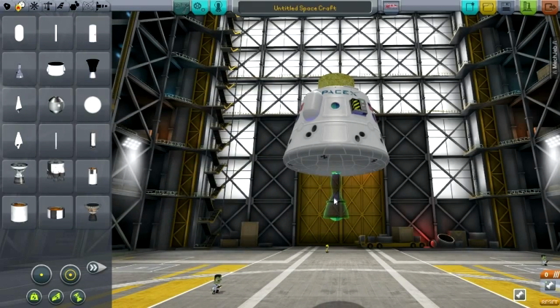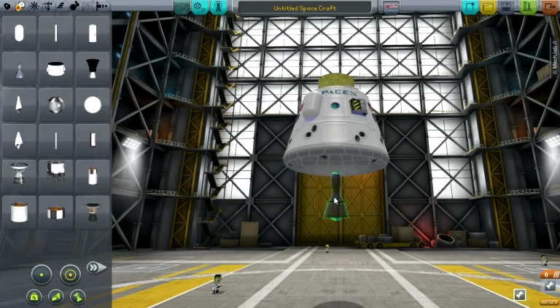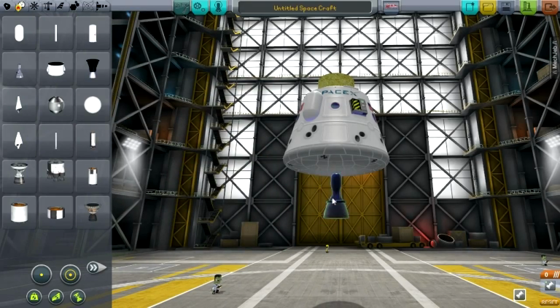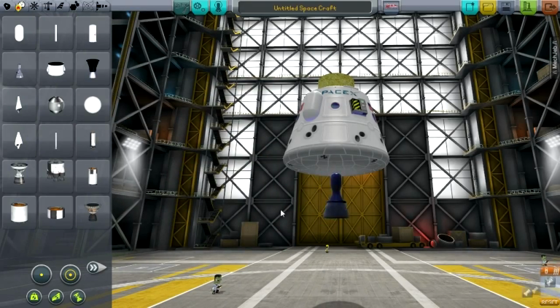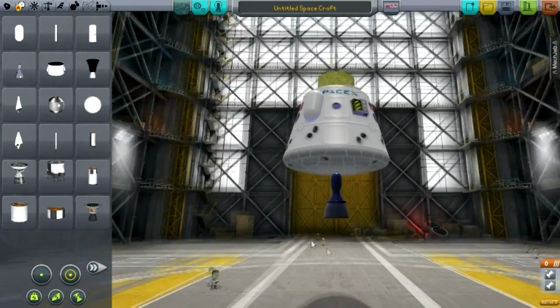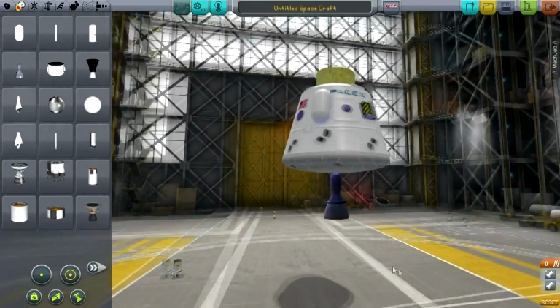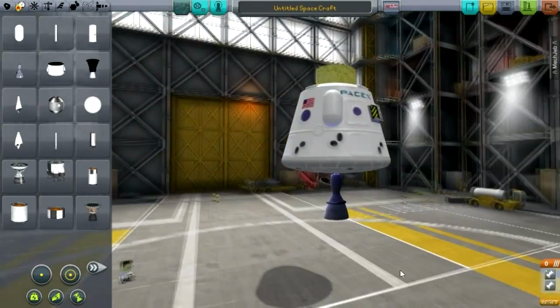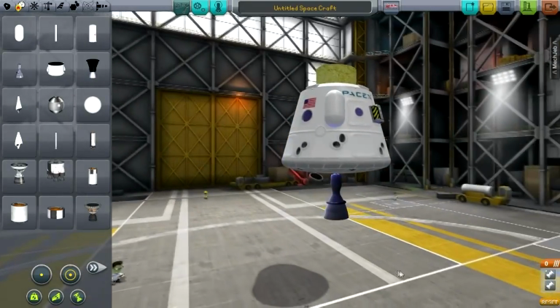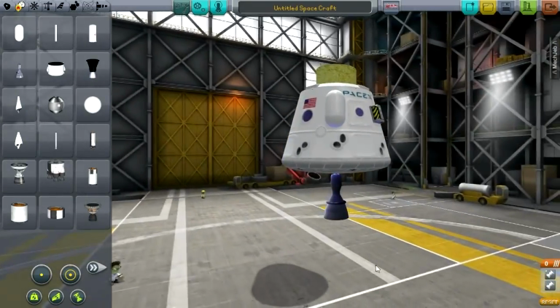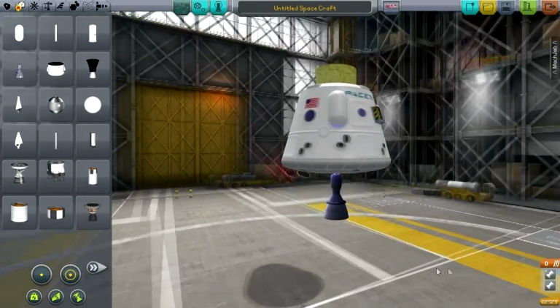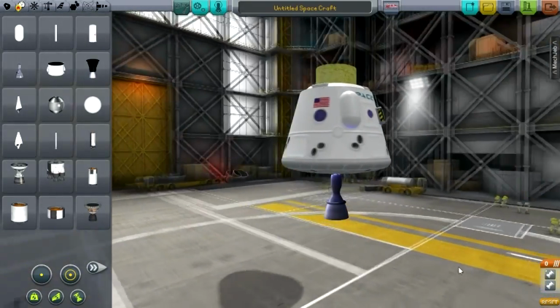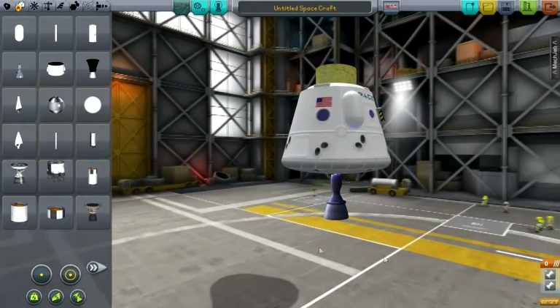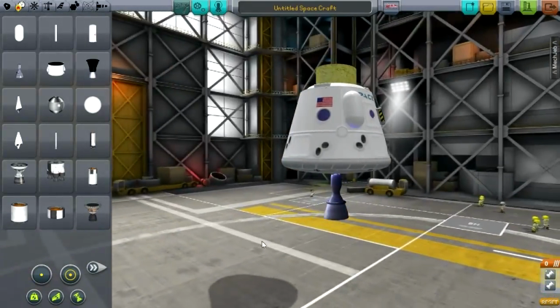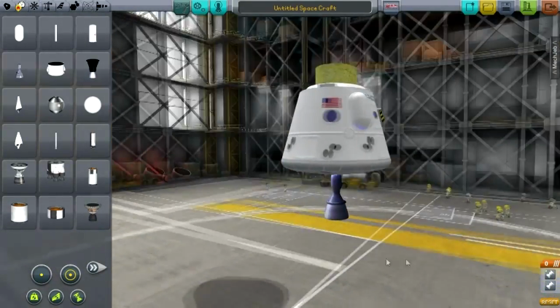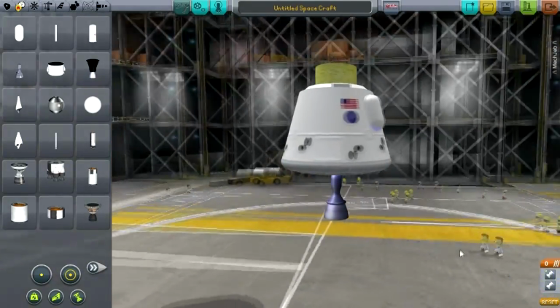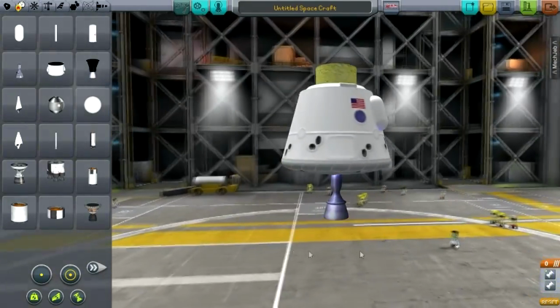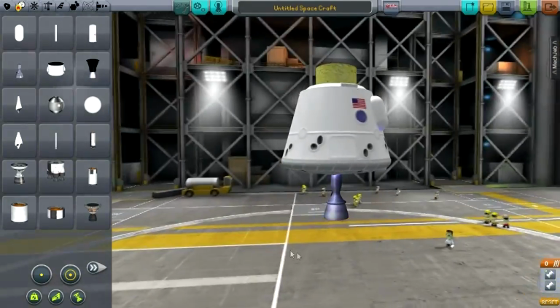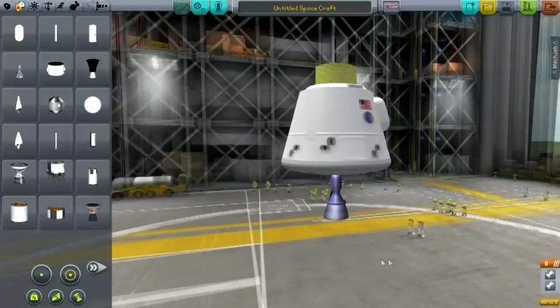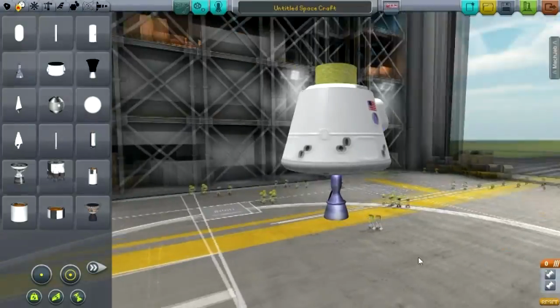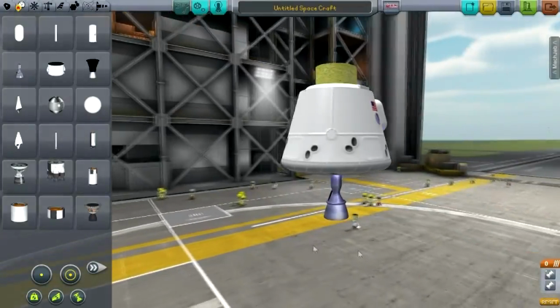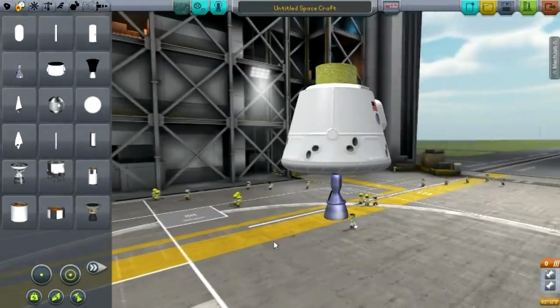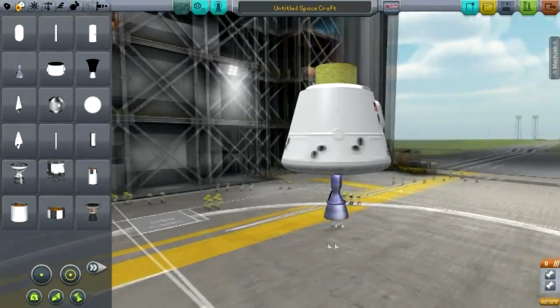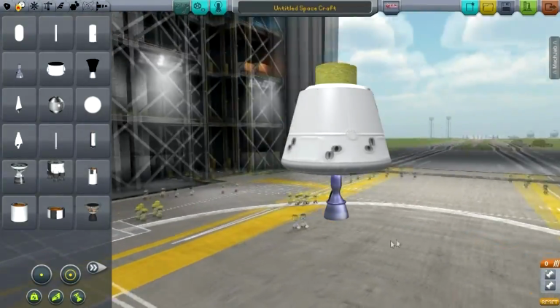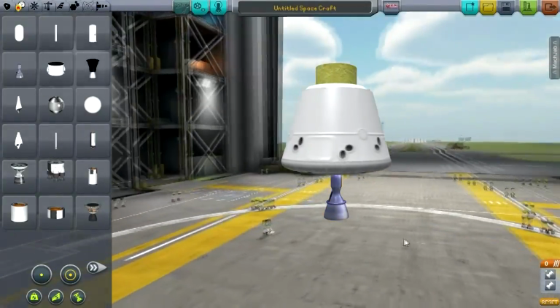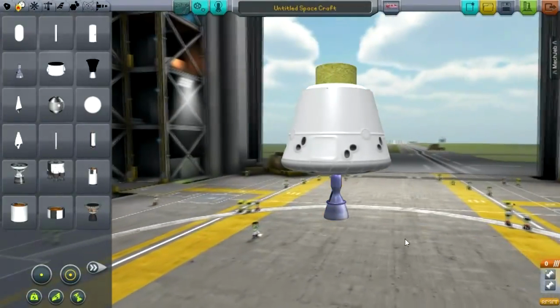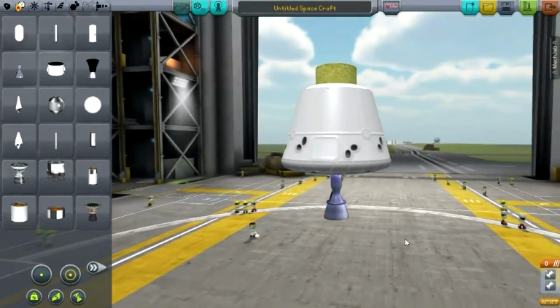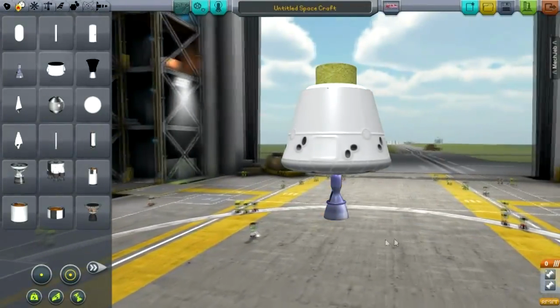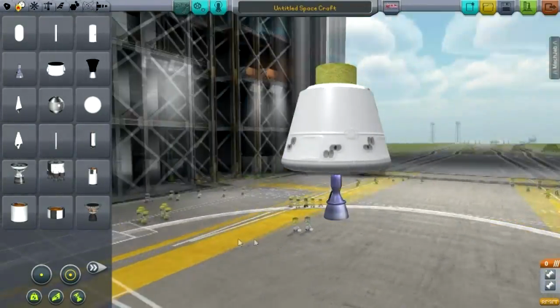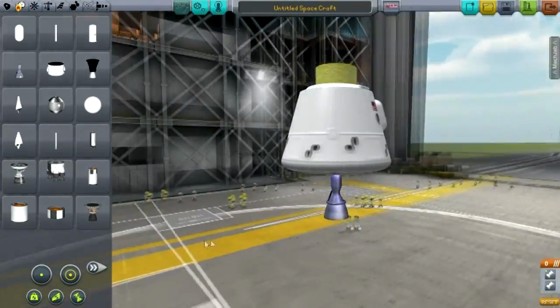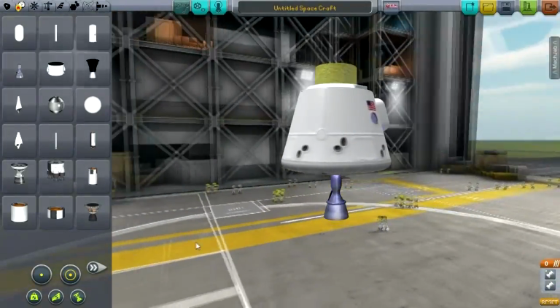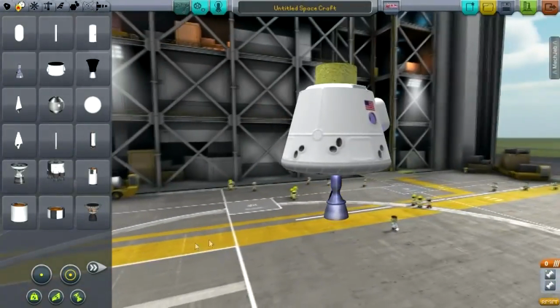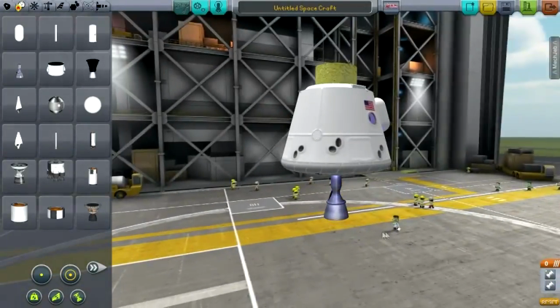These engines look very Kerbal though — very purple, very blue.